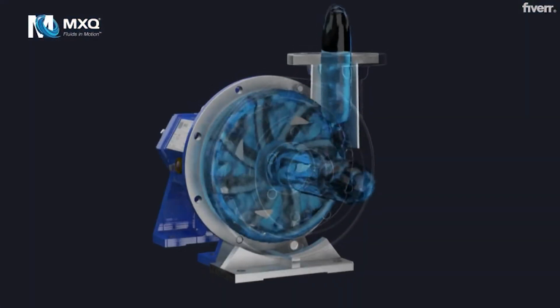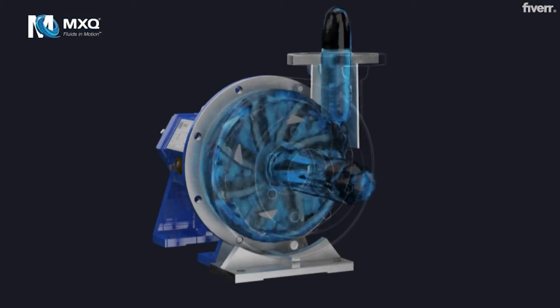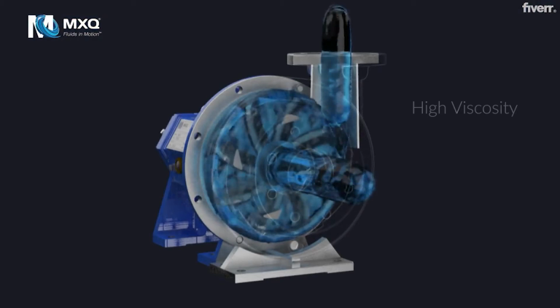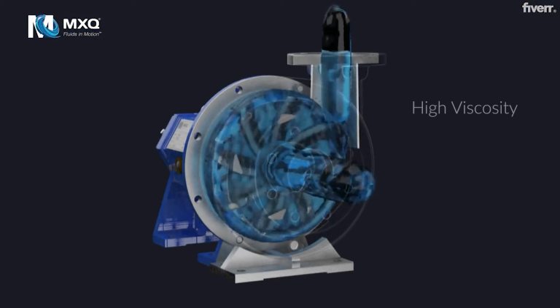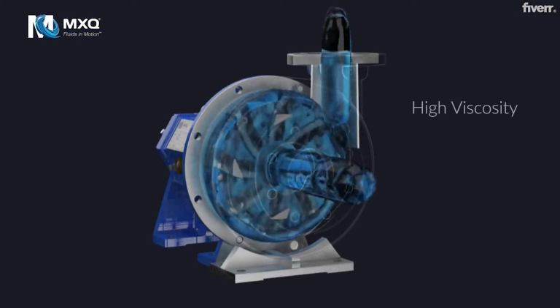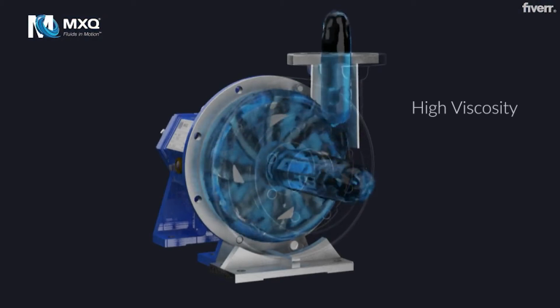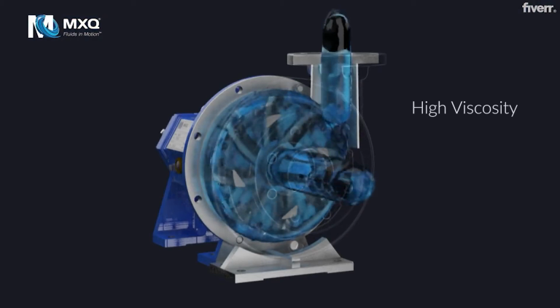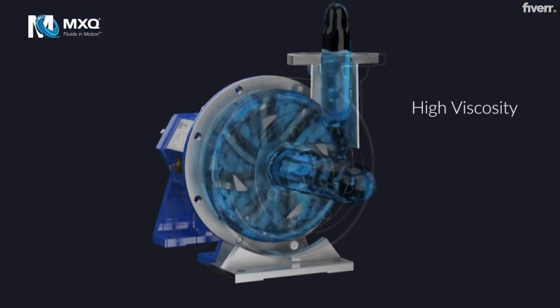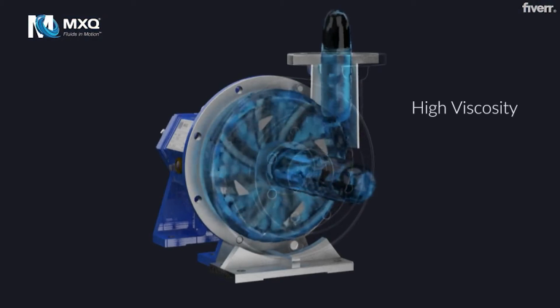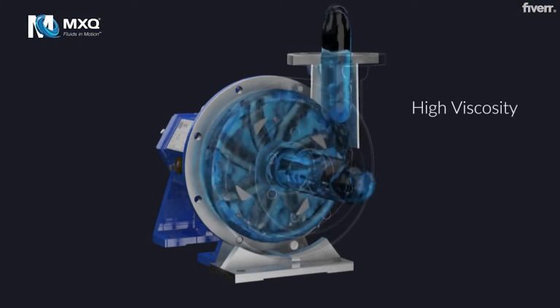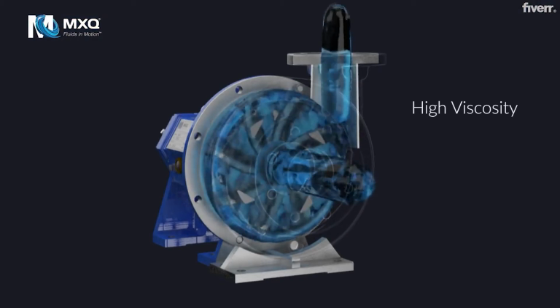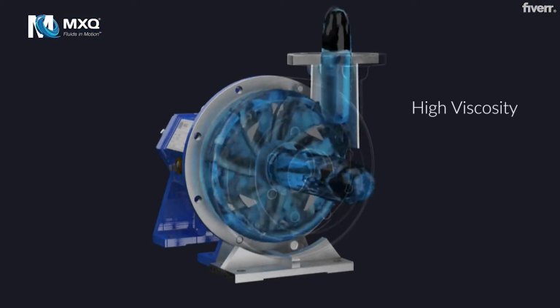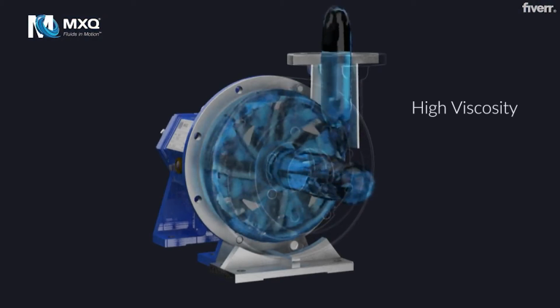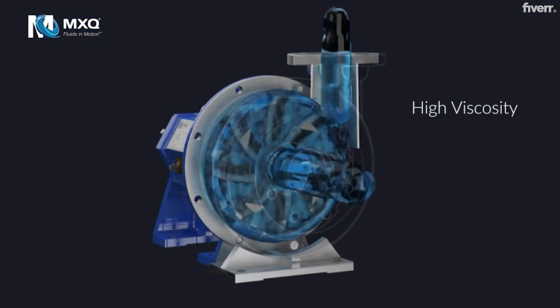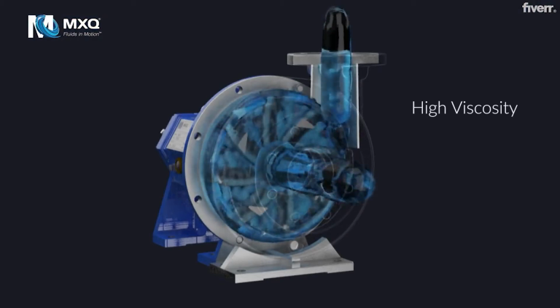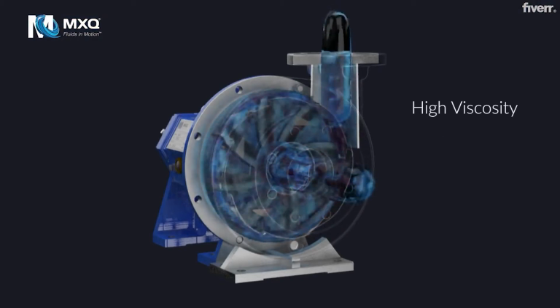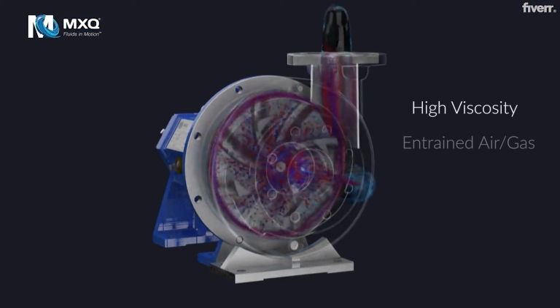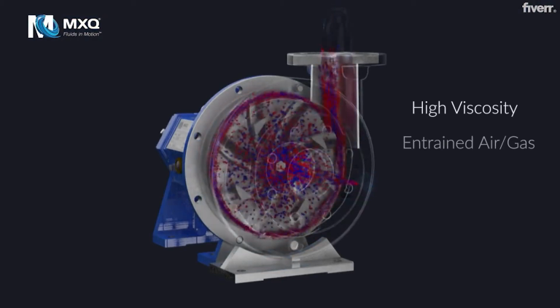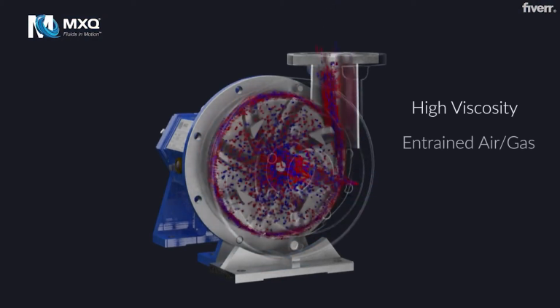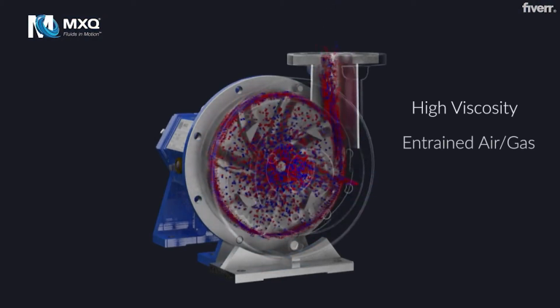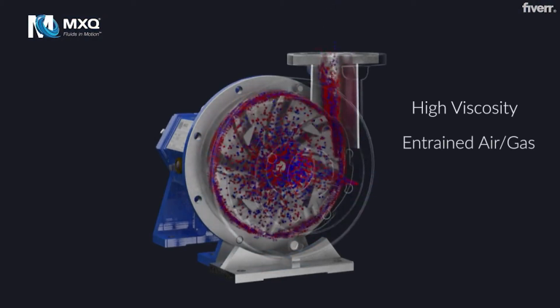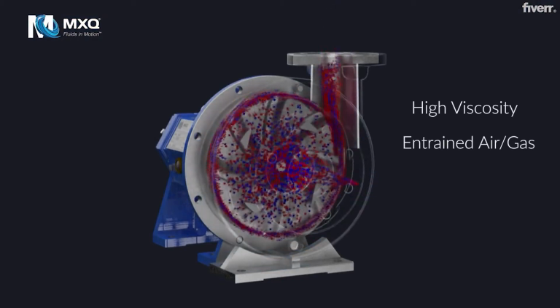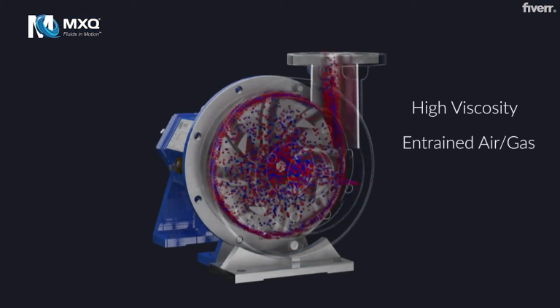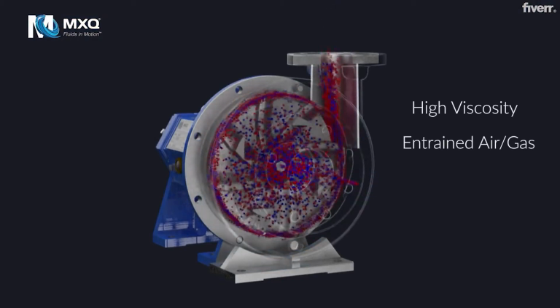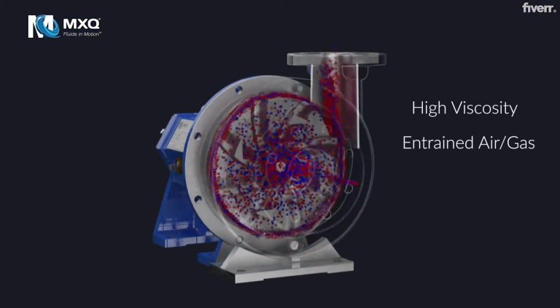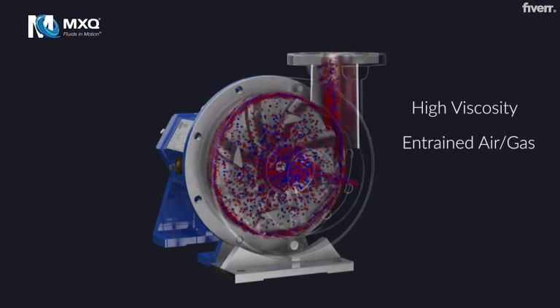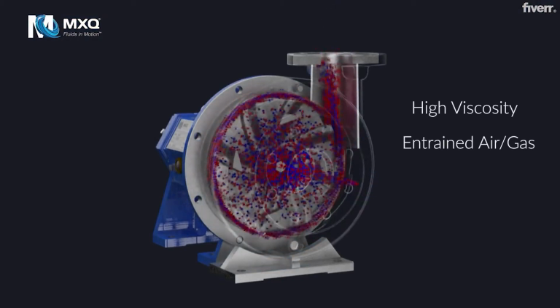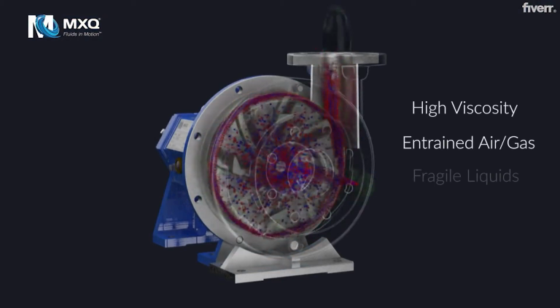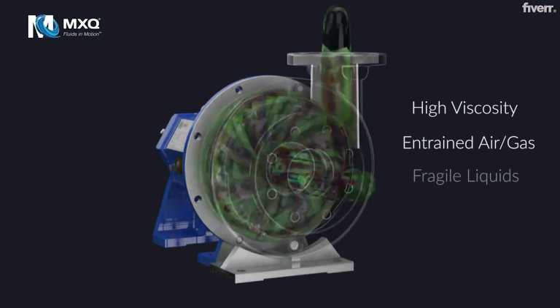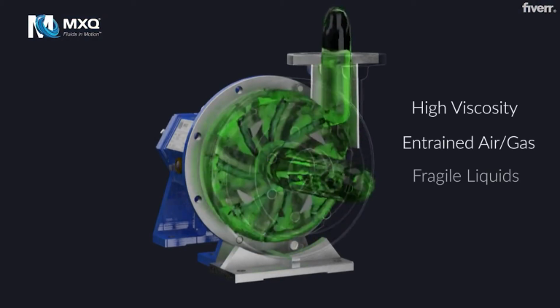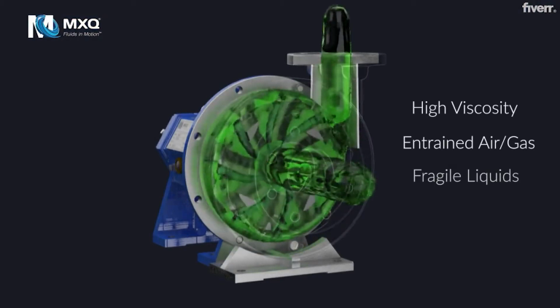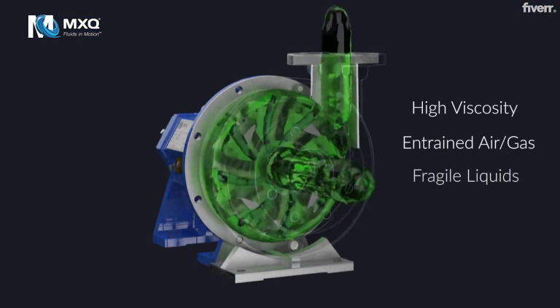In the MXQ Disc, making difficult pumping applications easy.